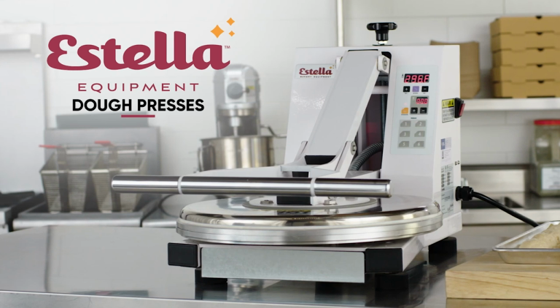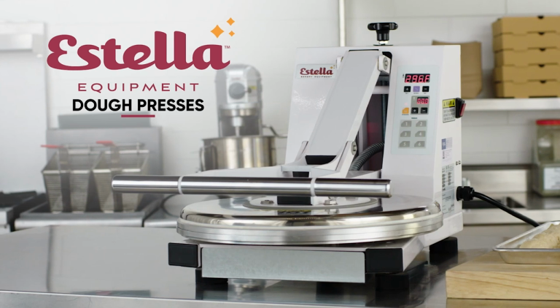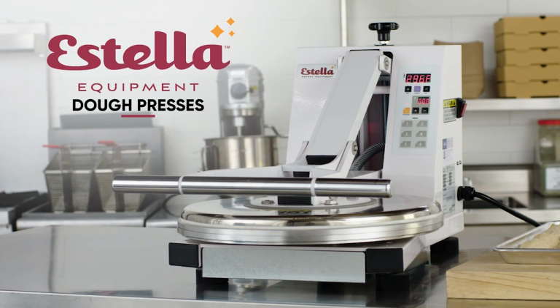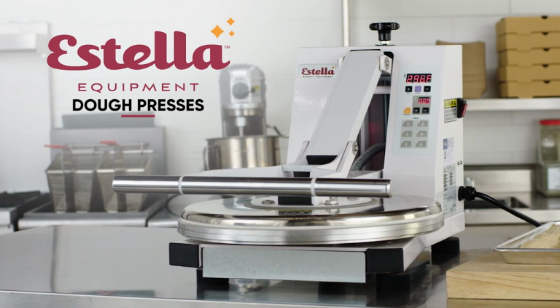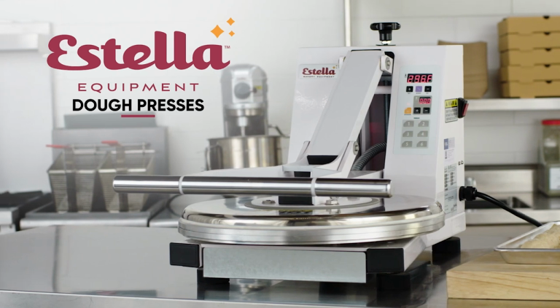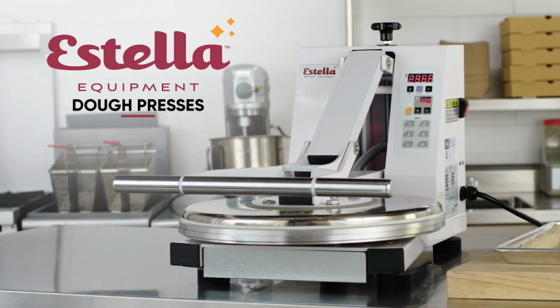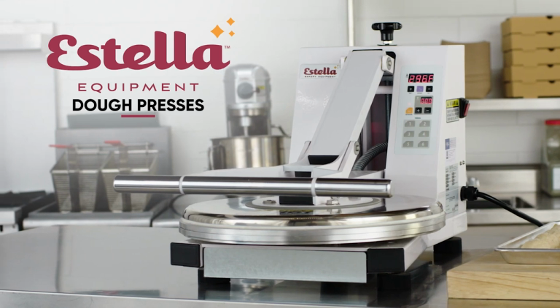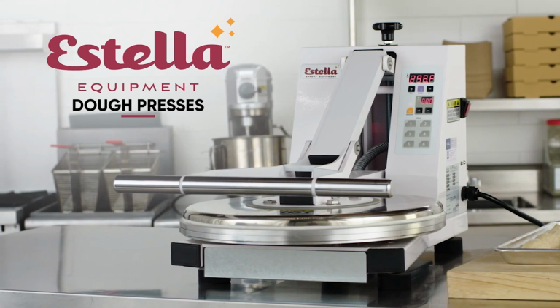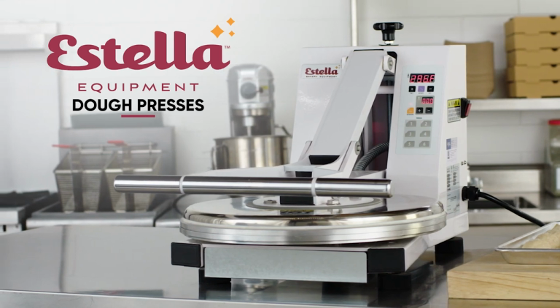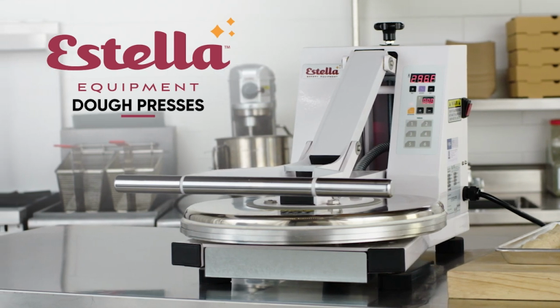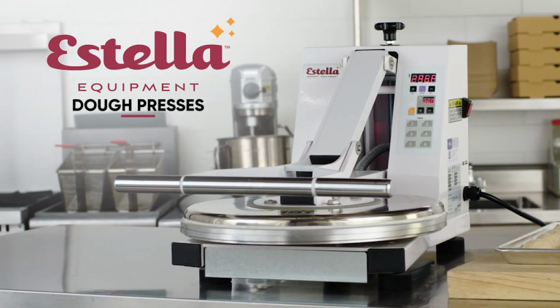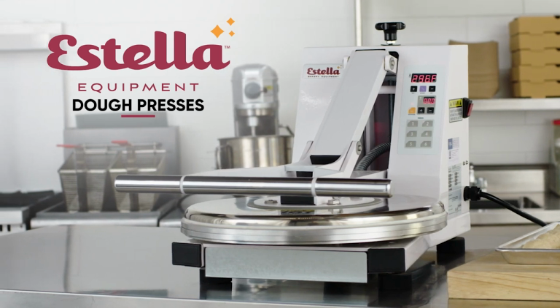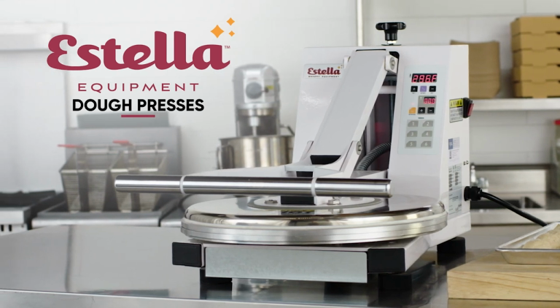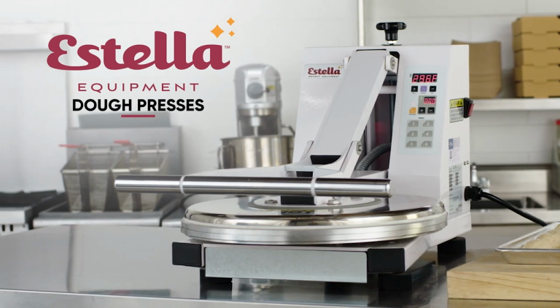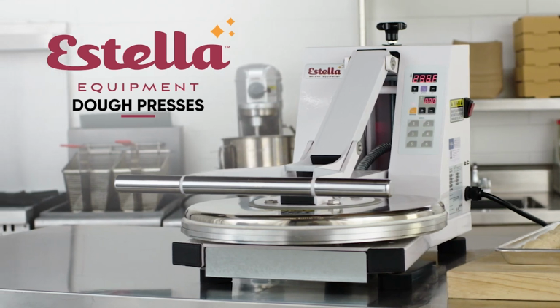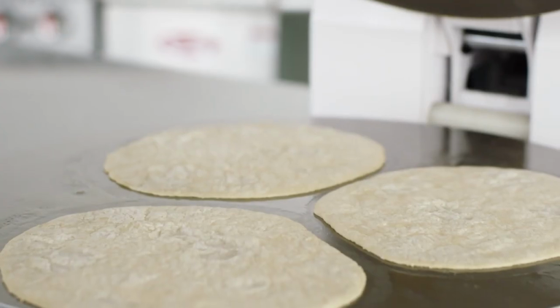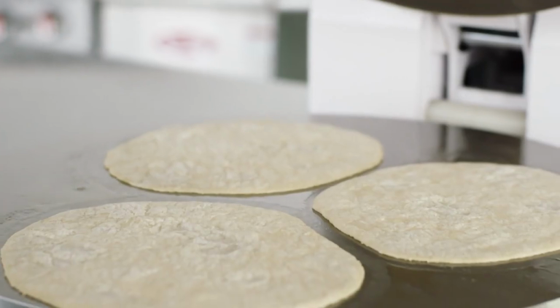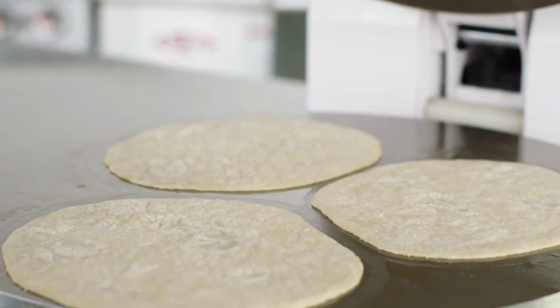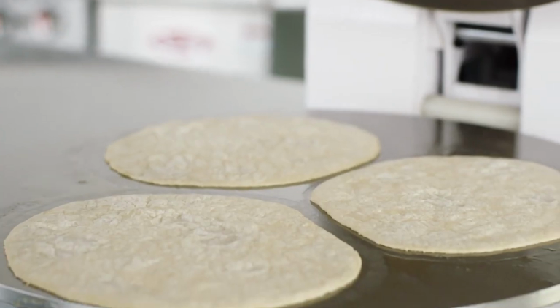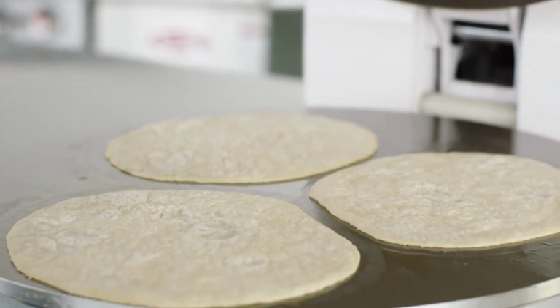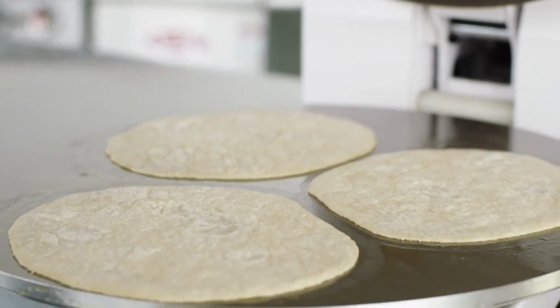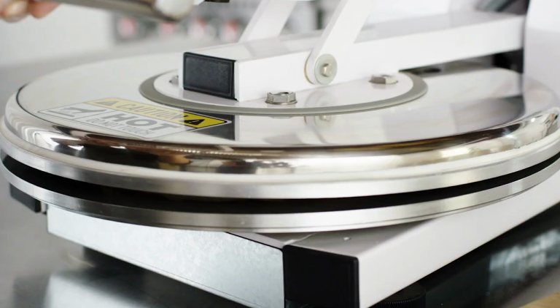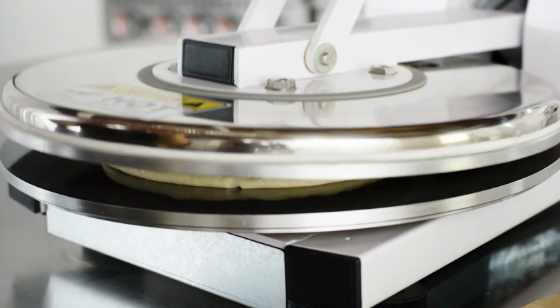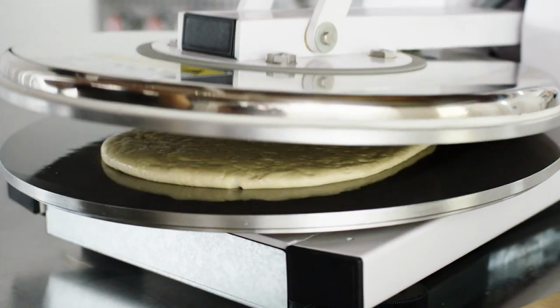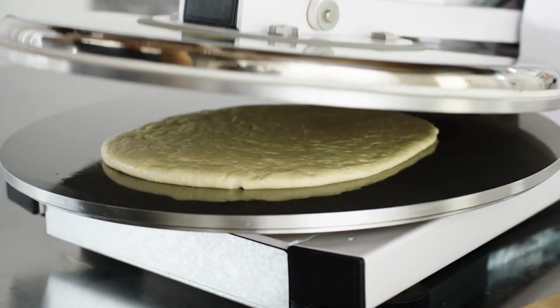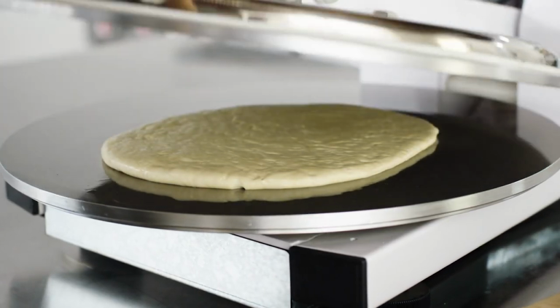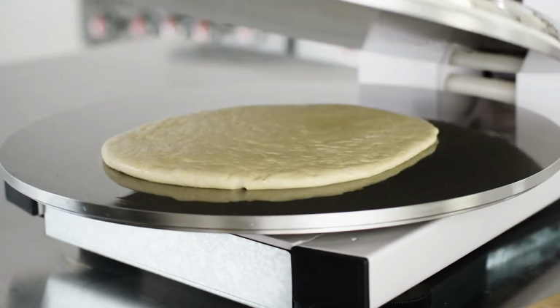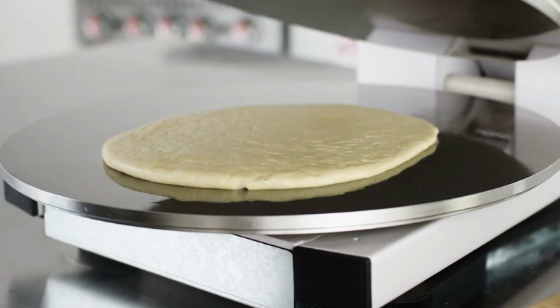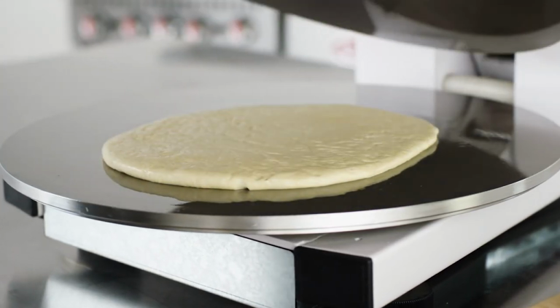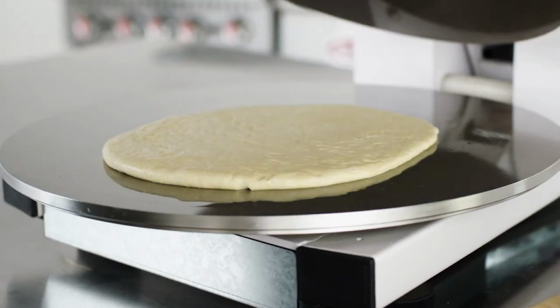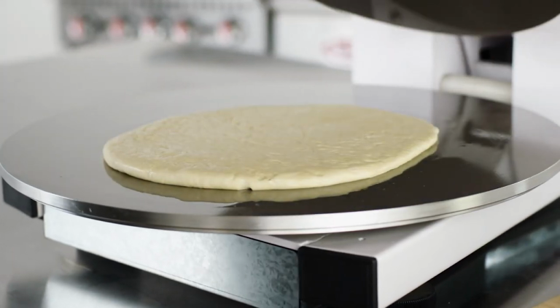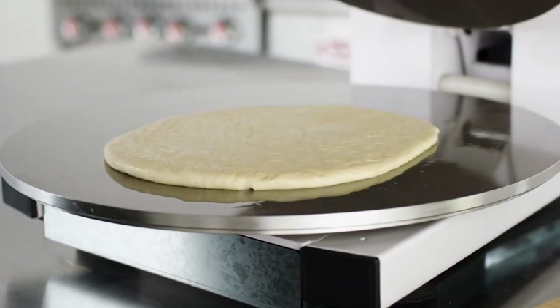Estella dough presses create consistent tortillas and pizza crusts for your establishment.